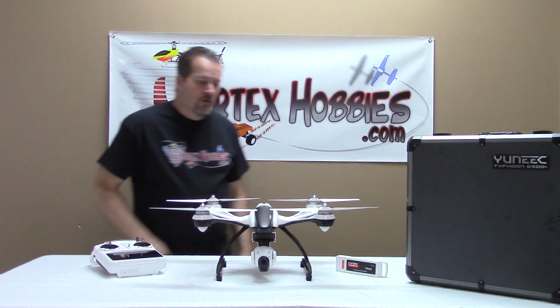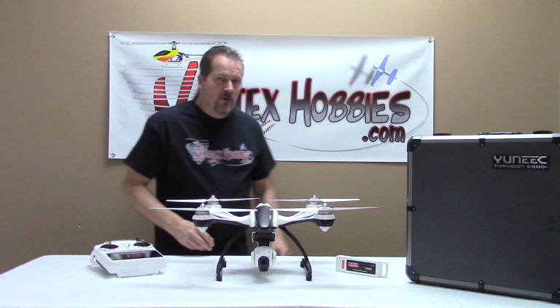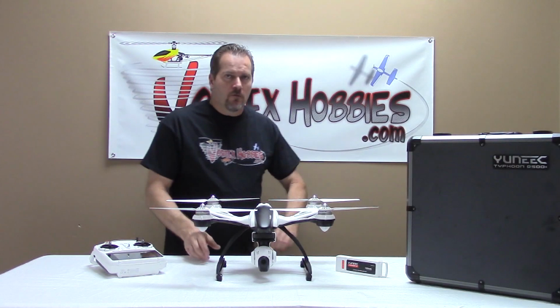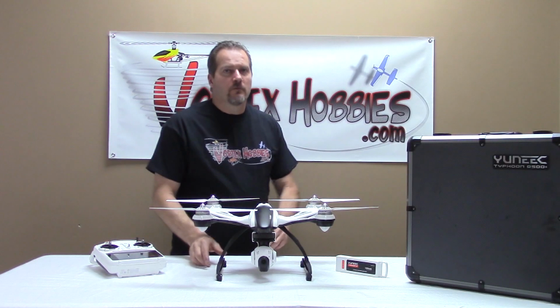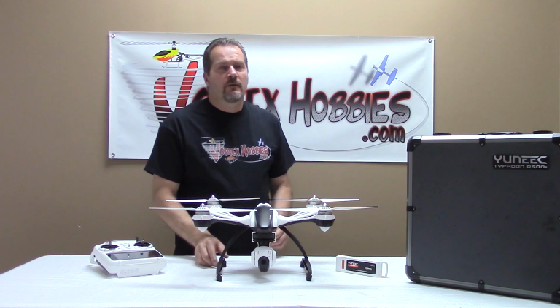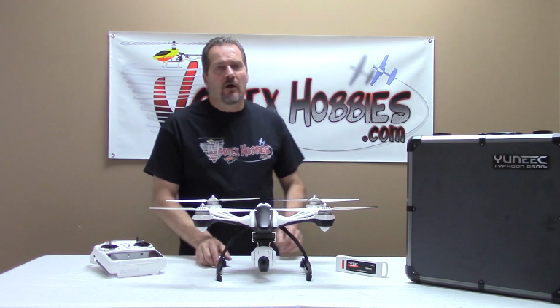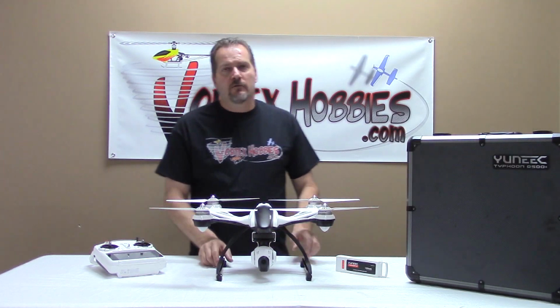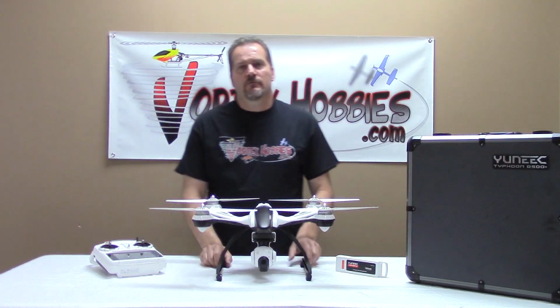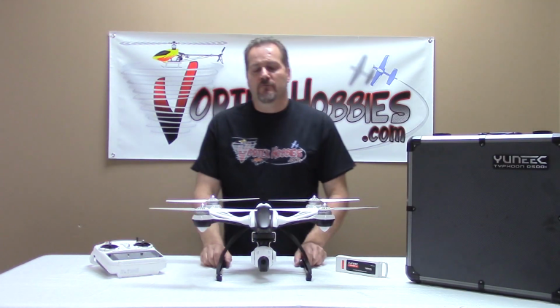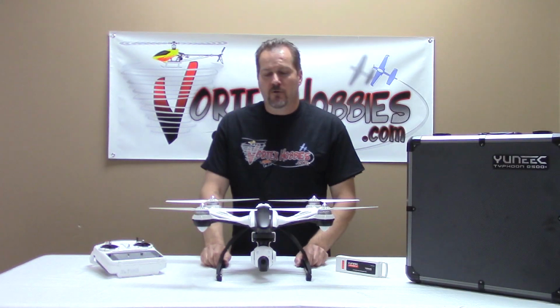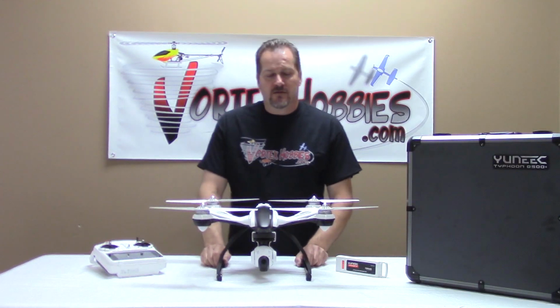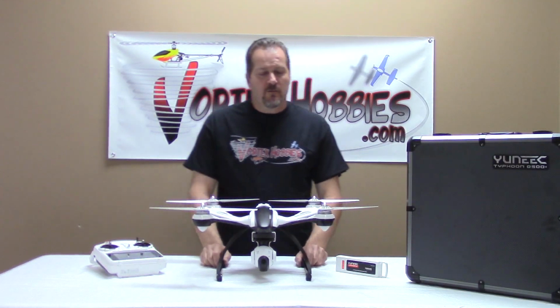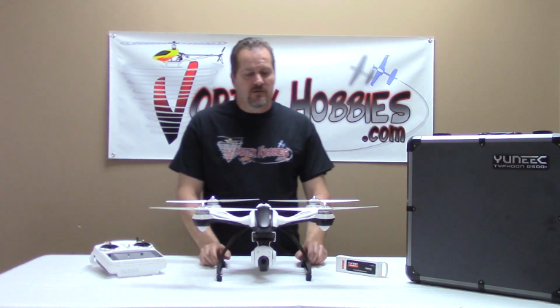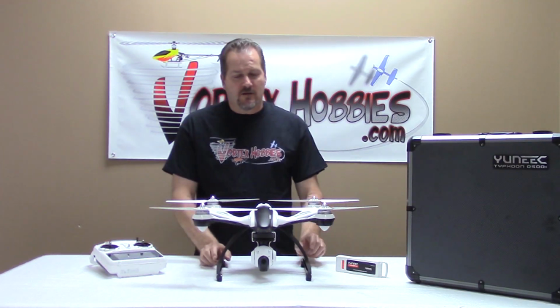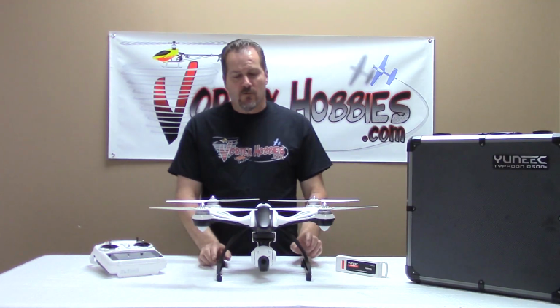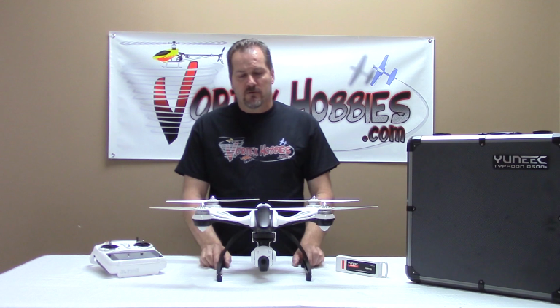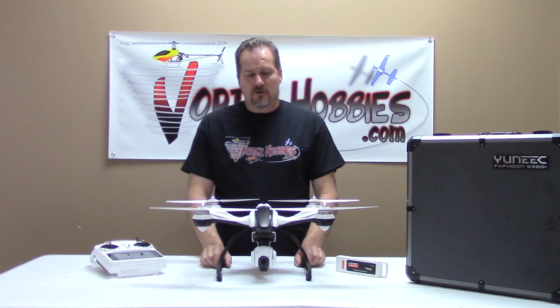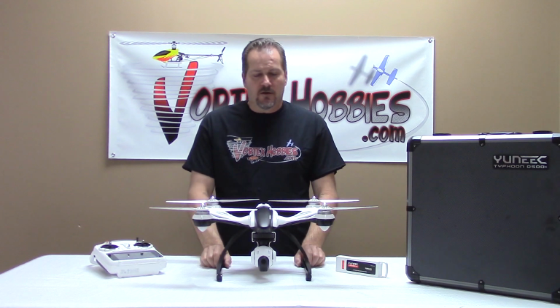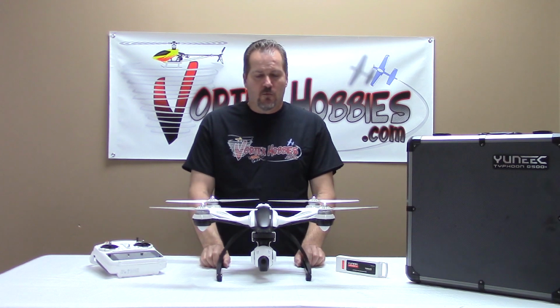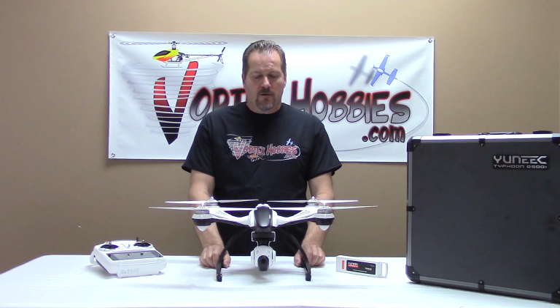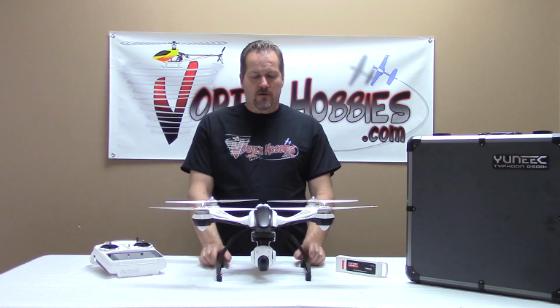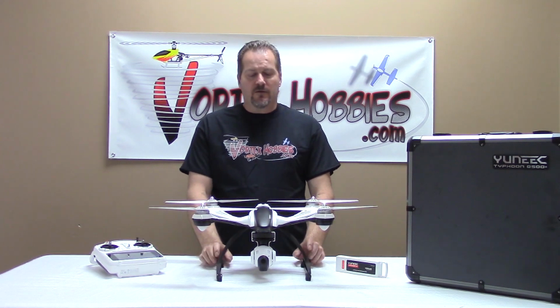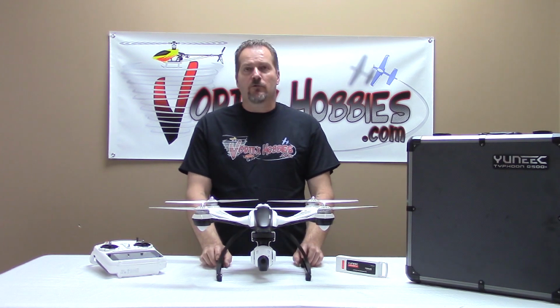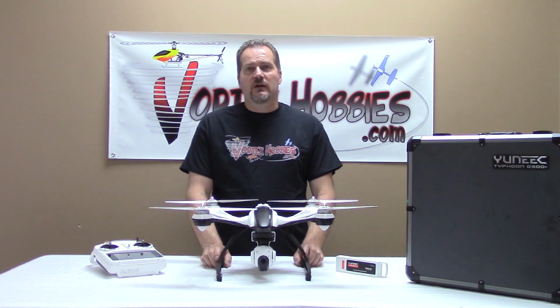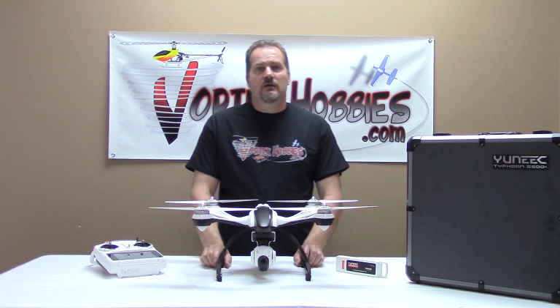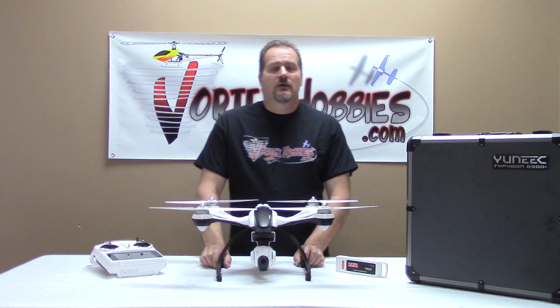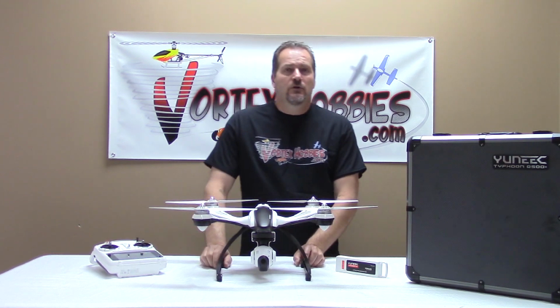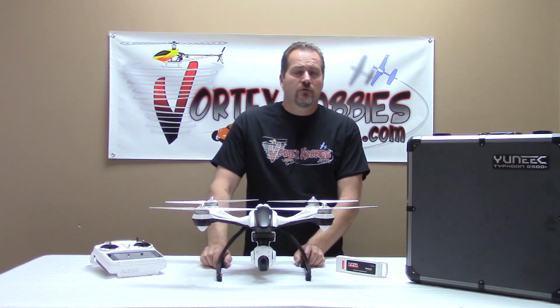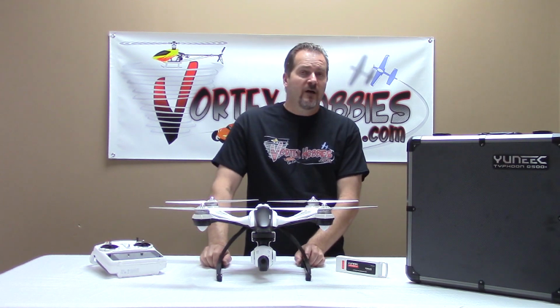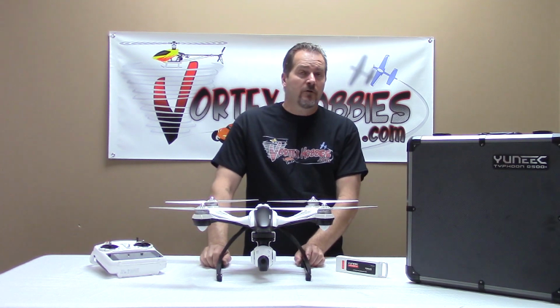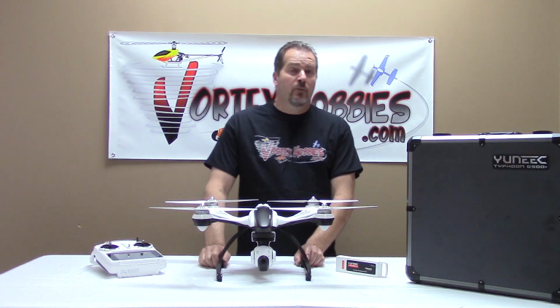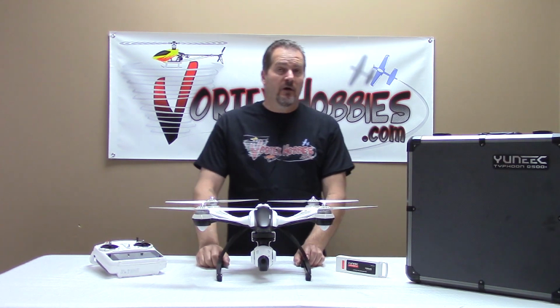Hello, I'm Darren from Vortex Hobbies and today we're going to take a quick look at the Unique Q500 Plus.